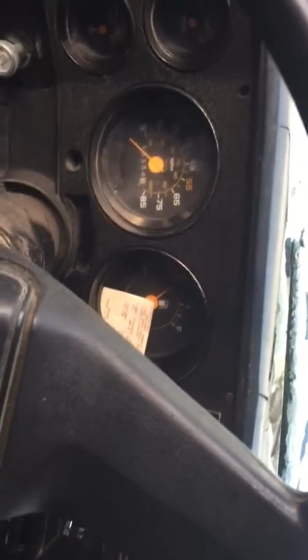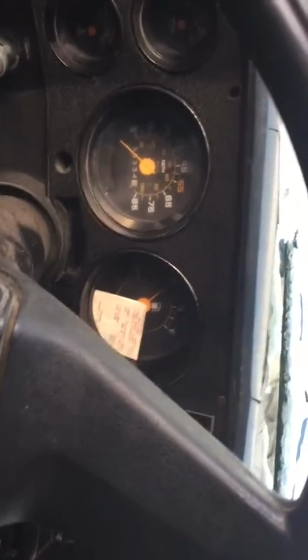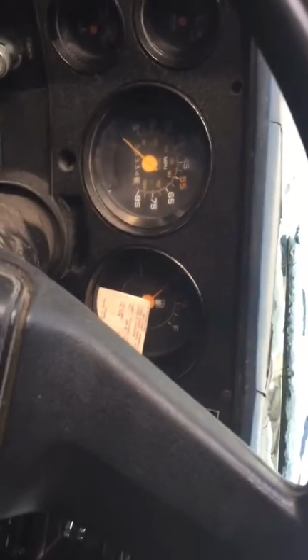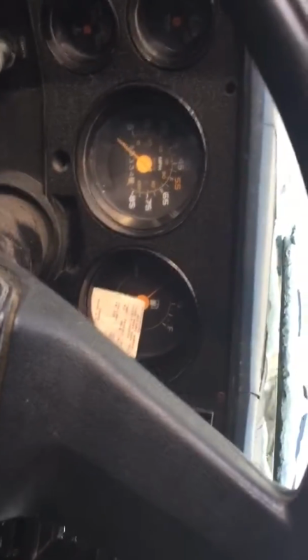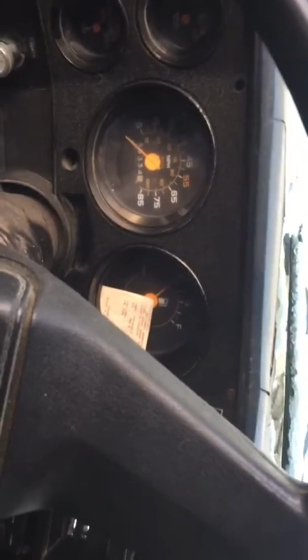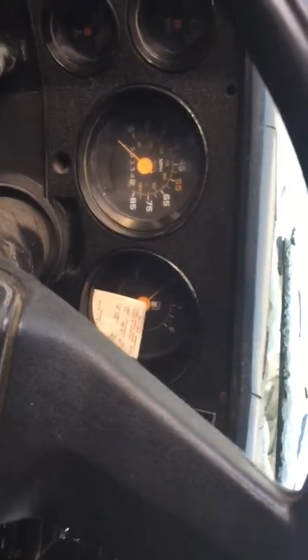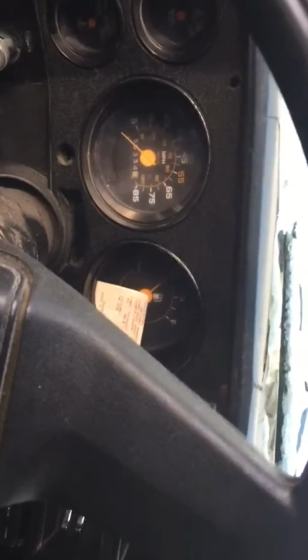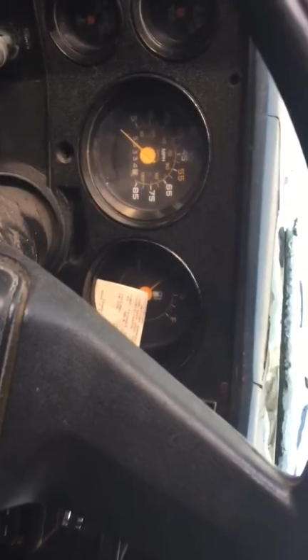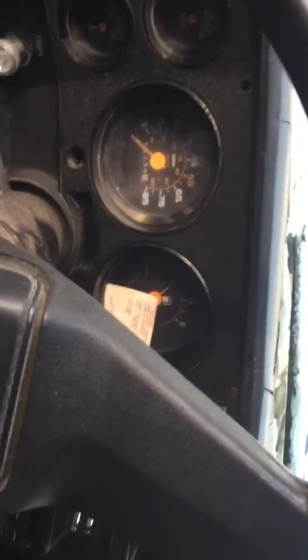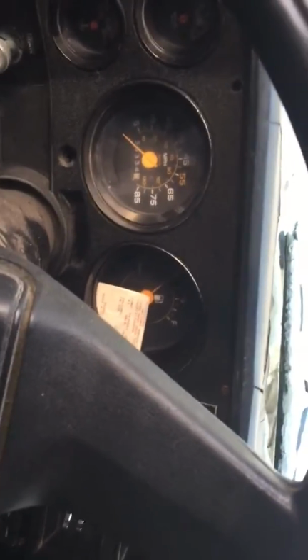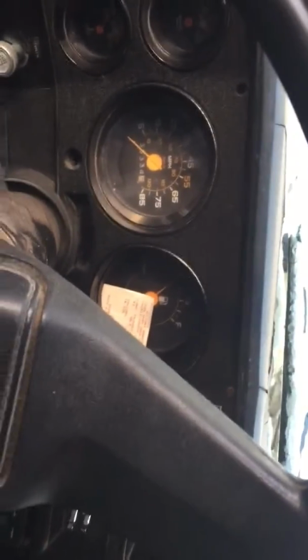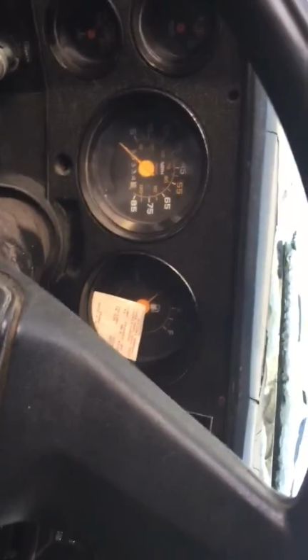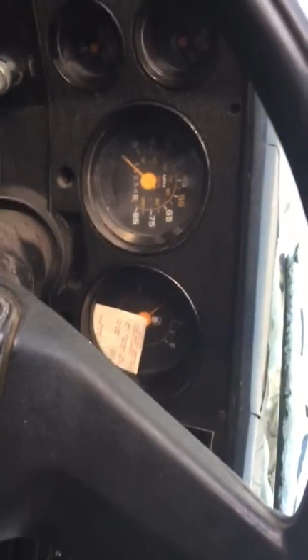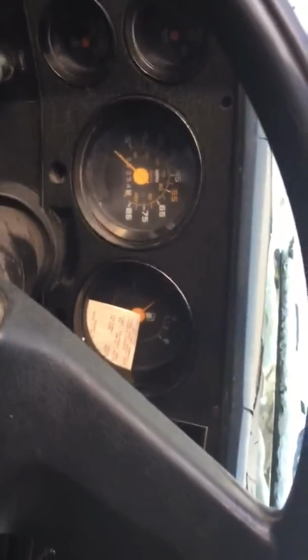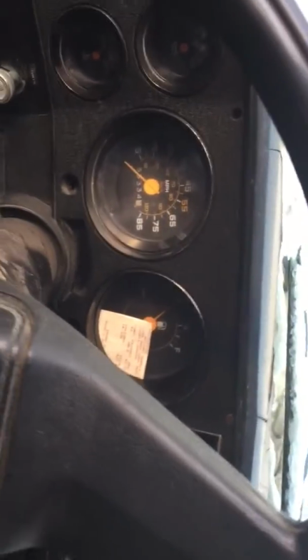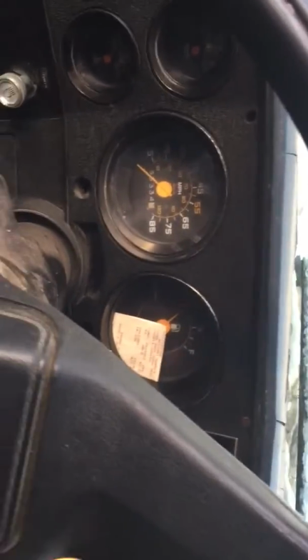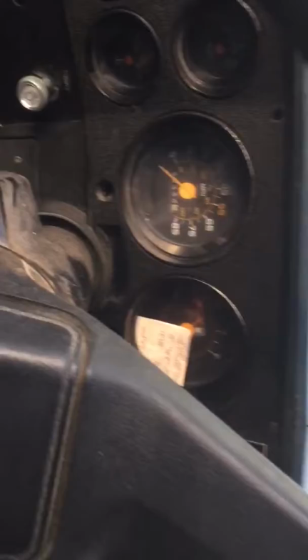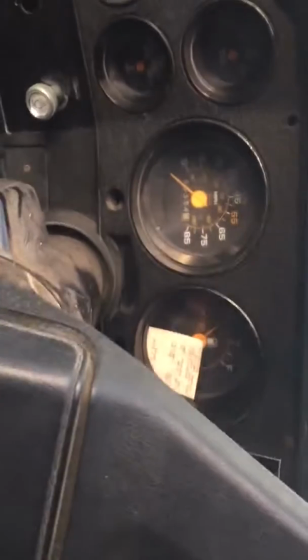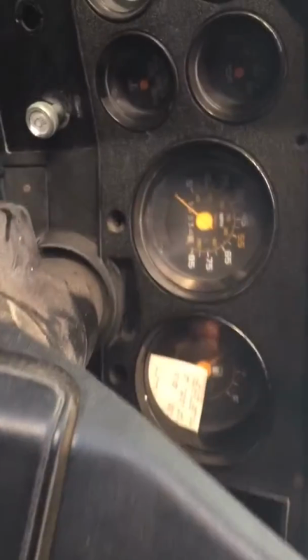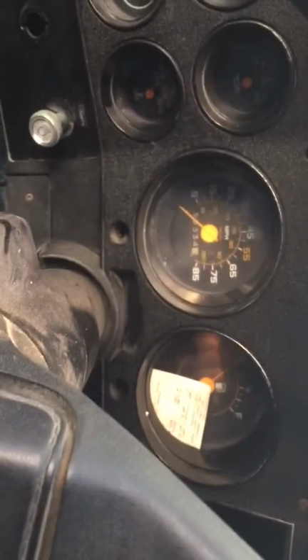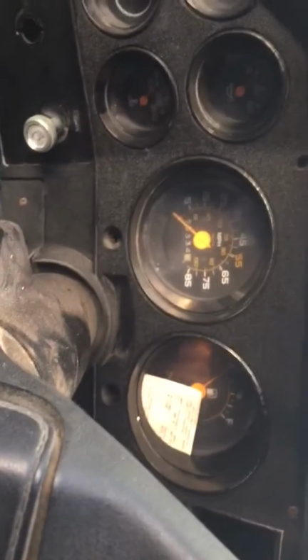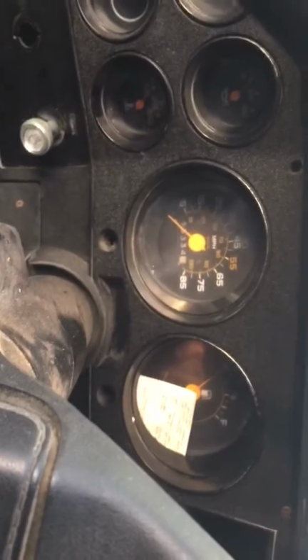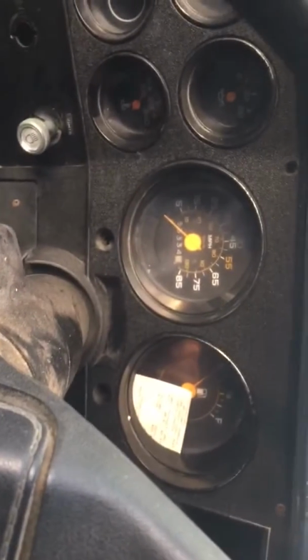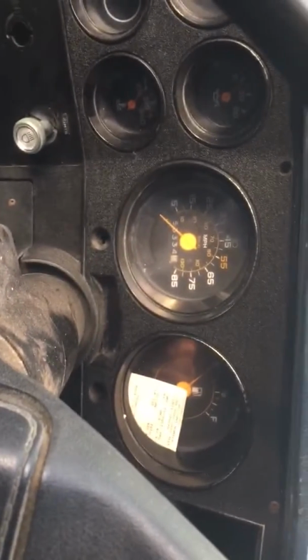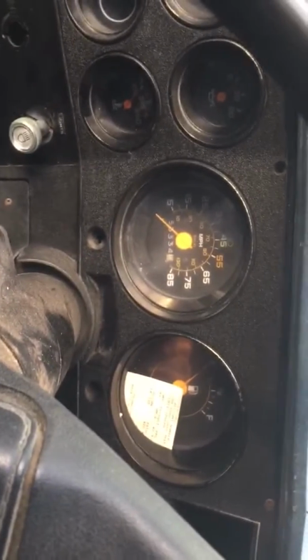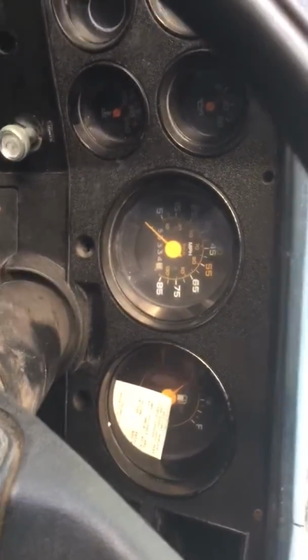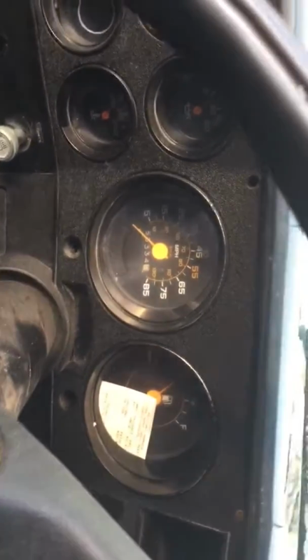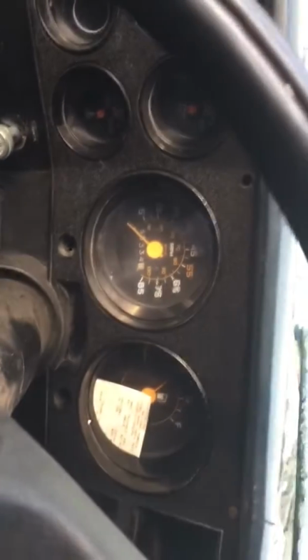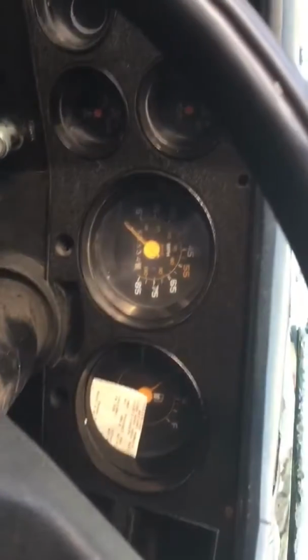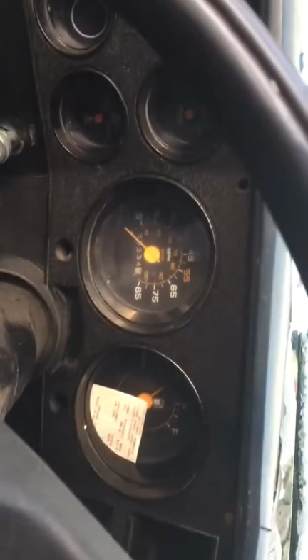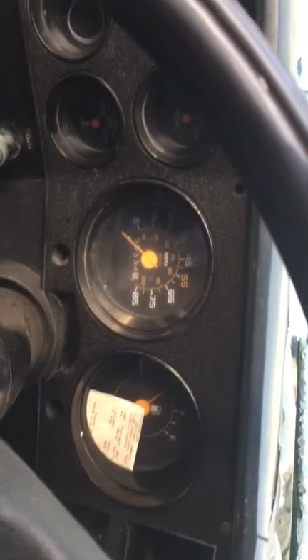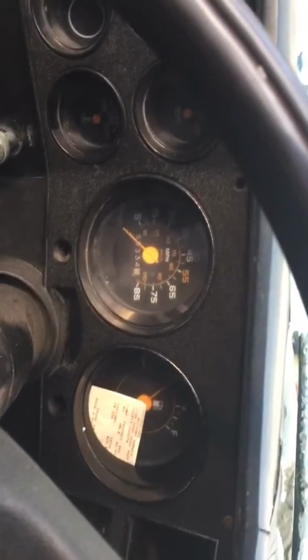Let's see what happens. Turn it over... keep pumping... there we go.